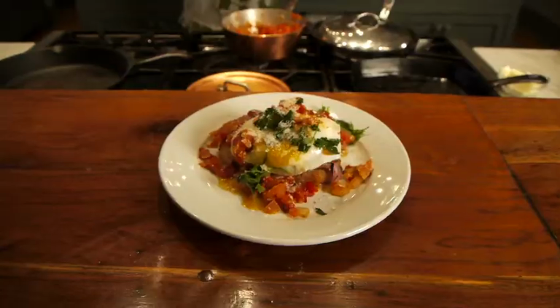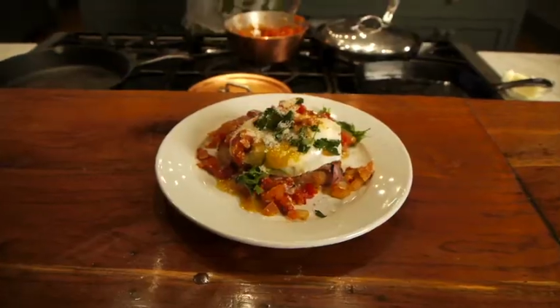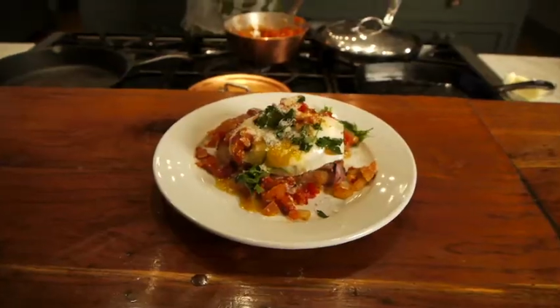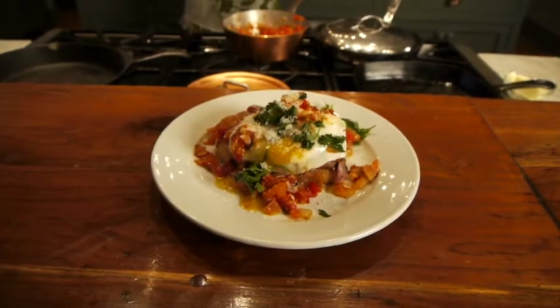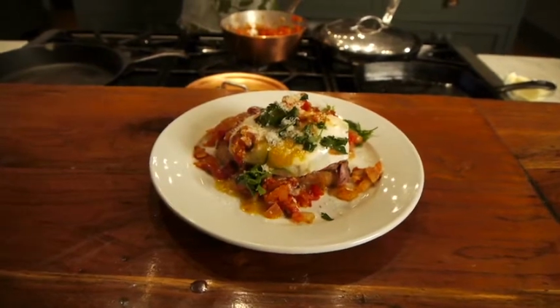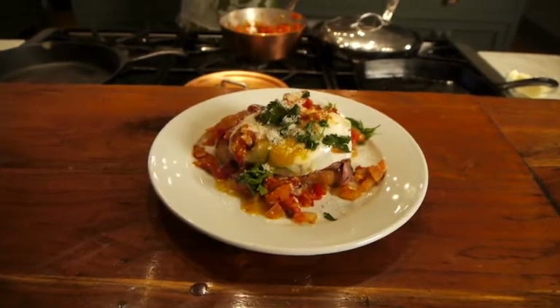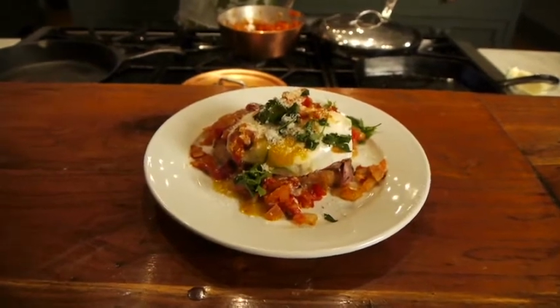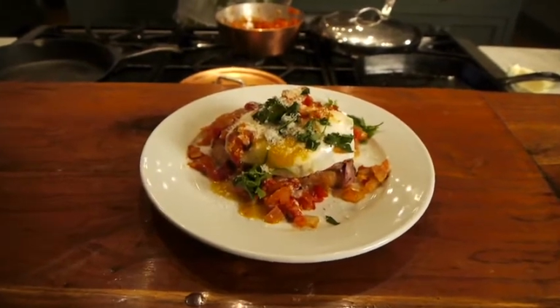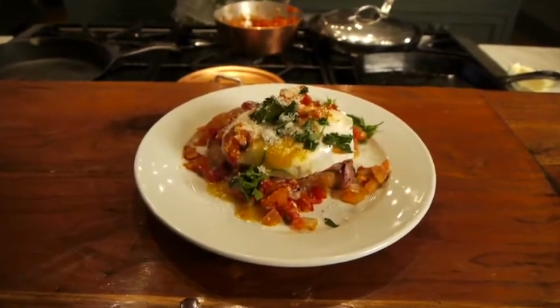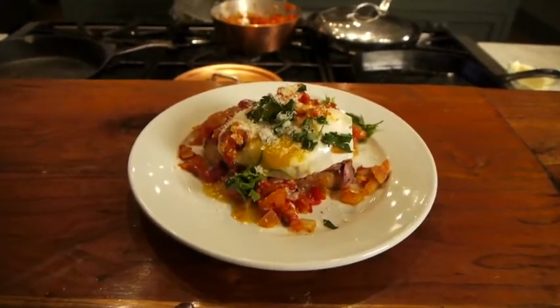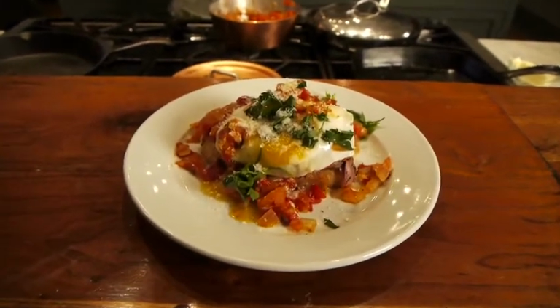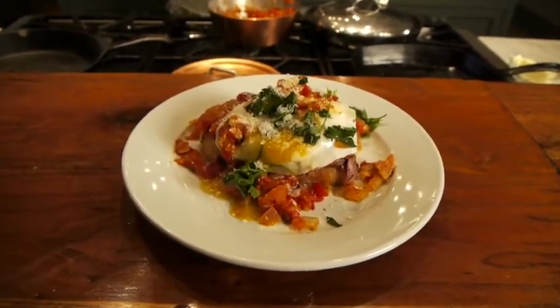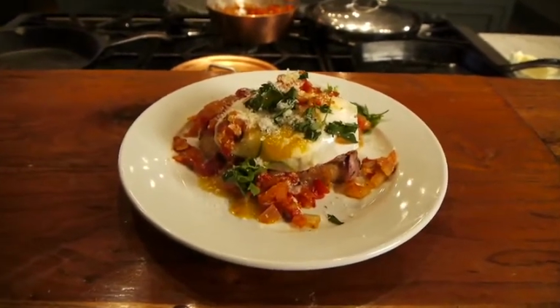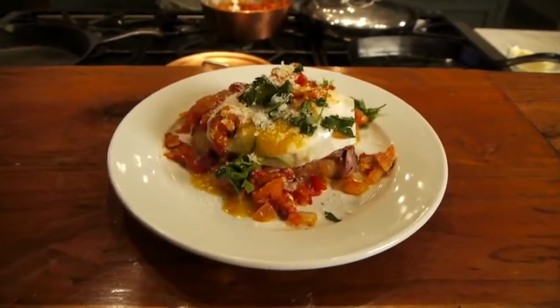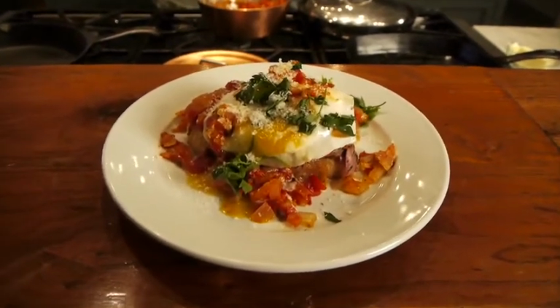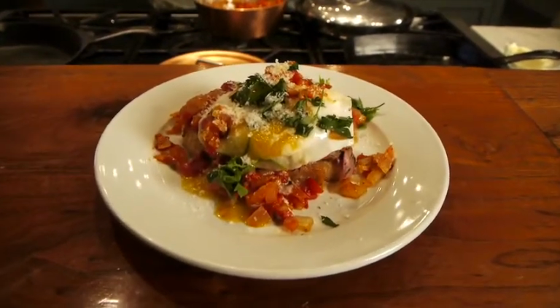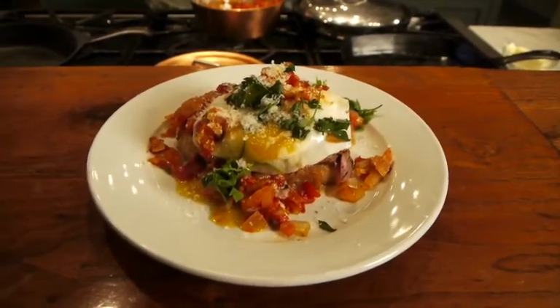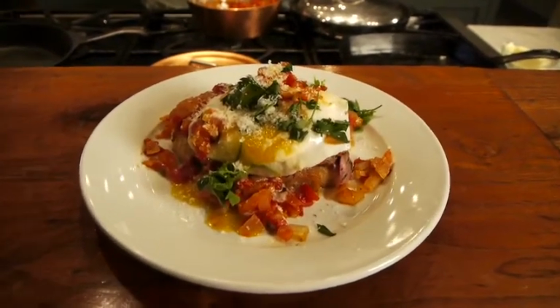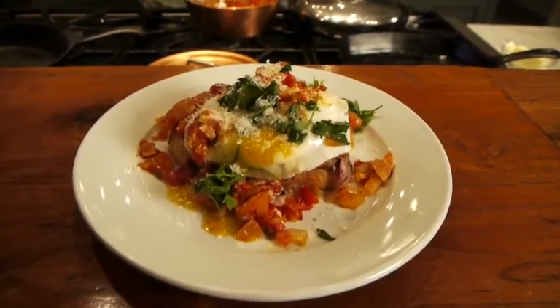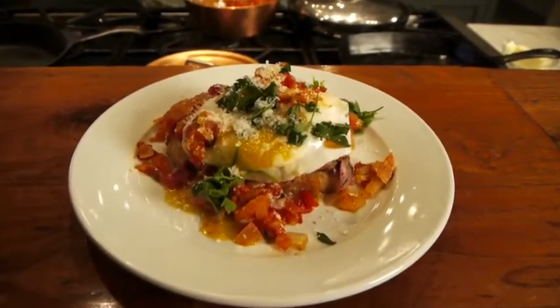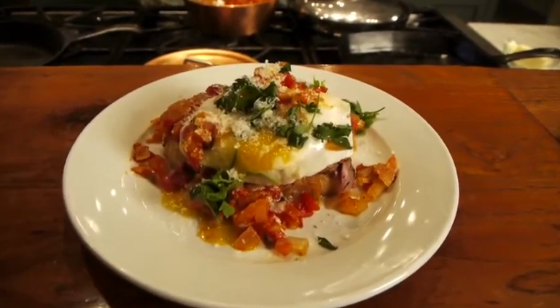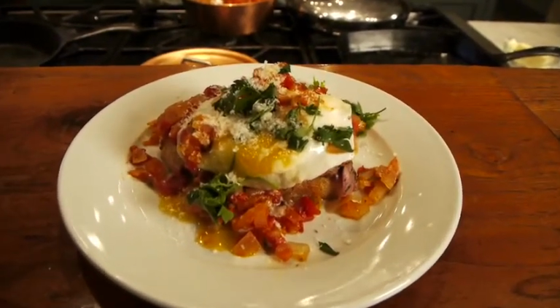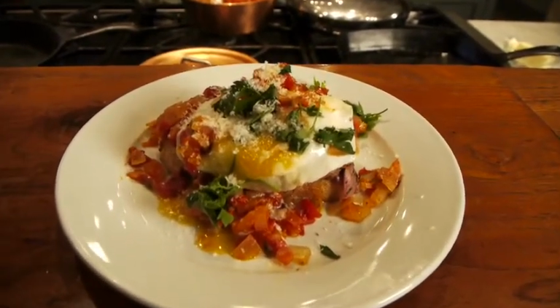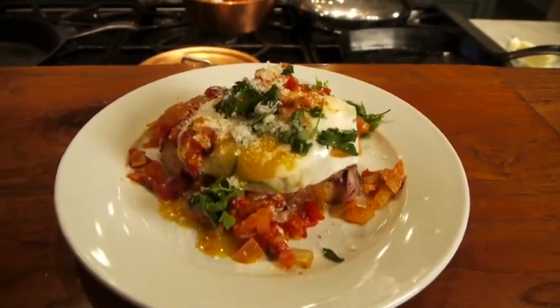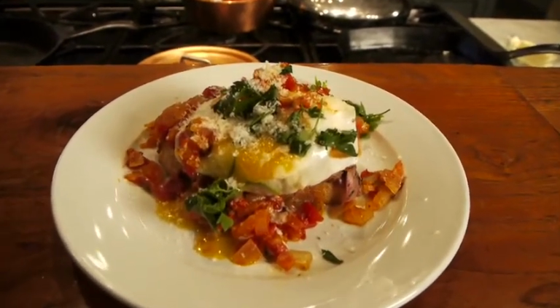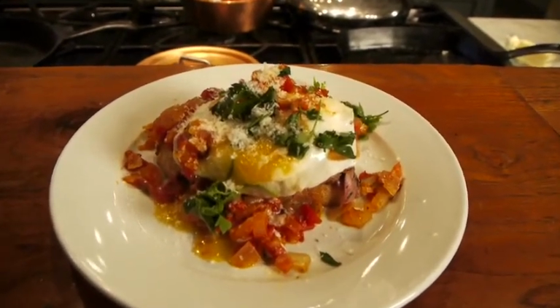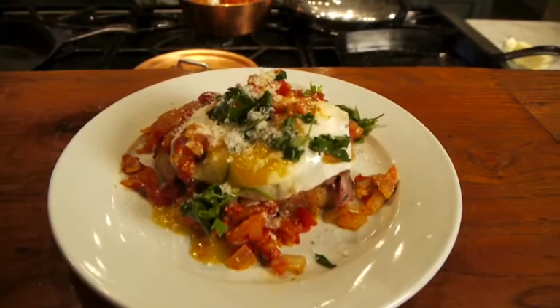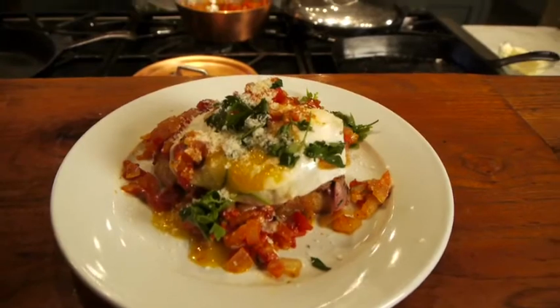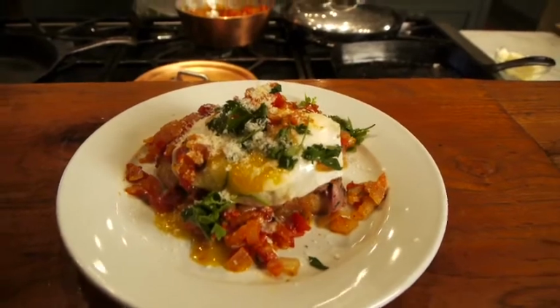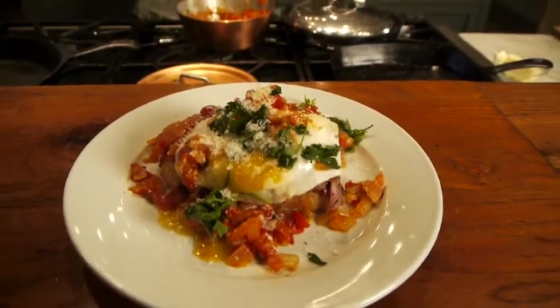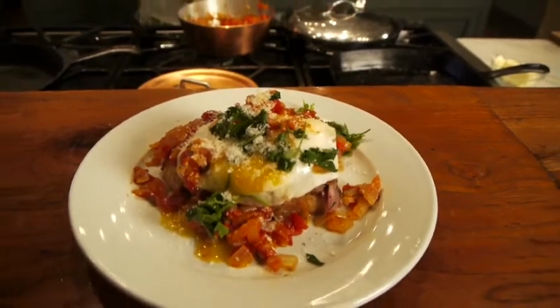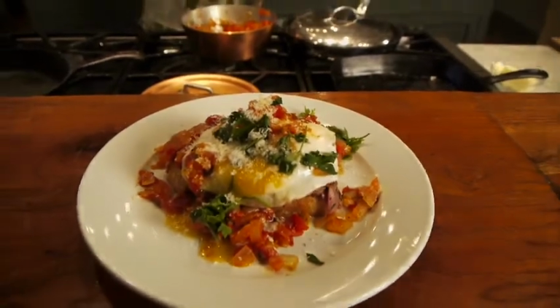For more recipes from Stacy, be sure to go to shopdeerhunting.com and look for her new cooking DVD coming this fall.